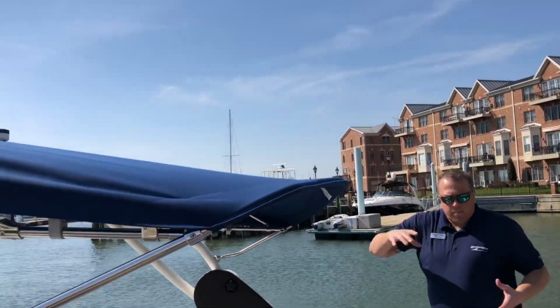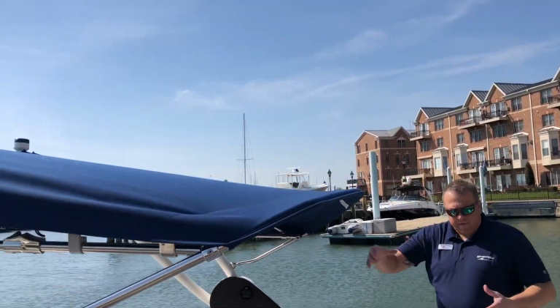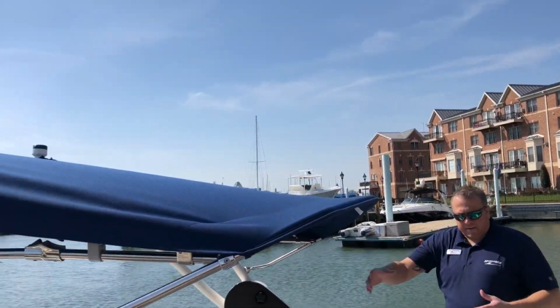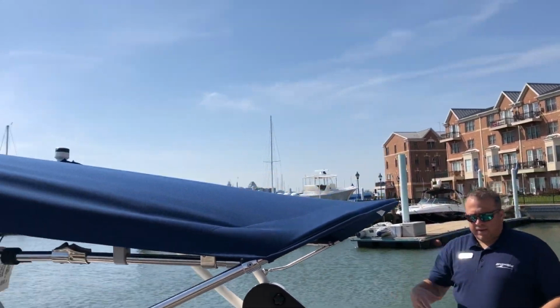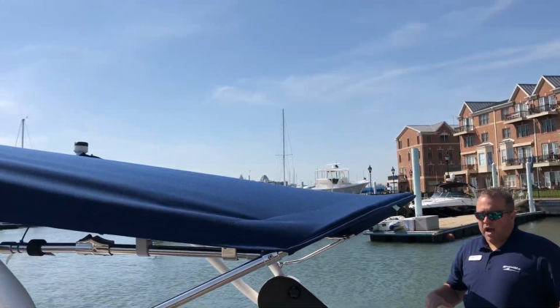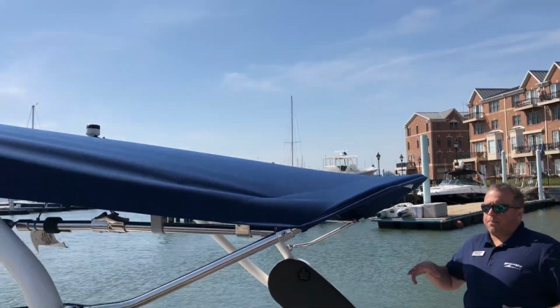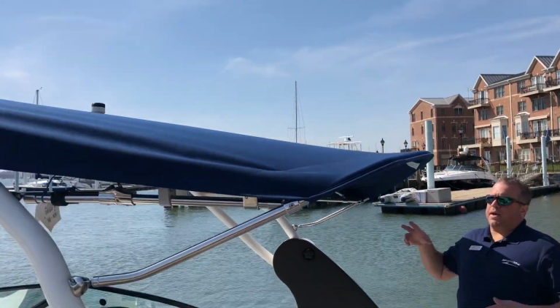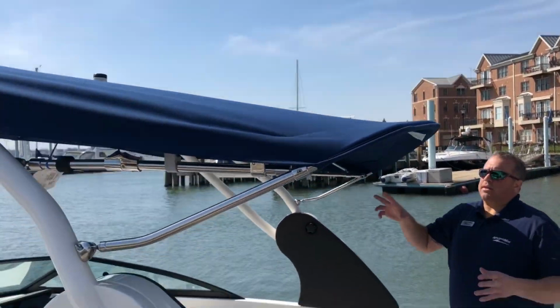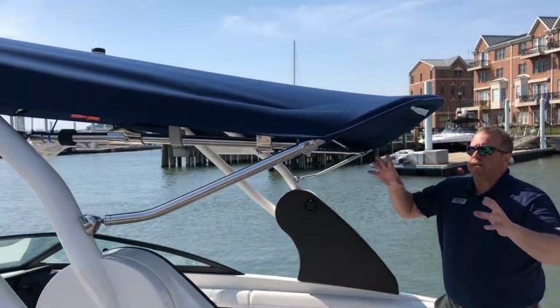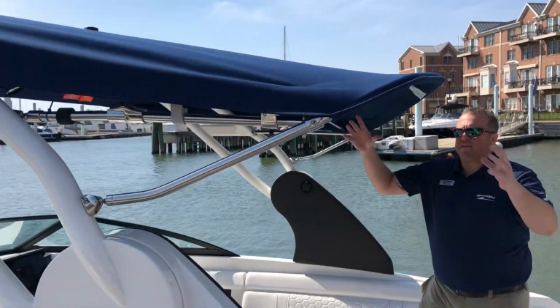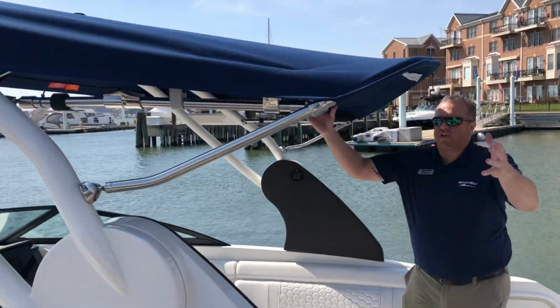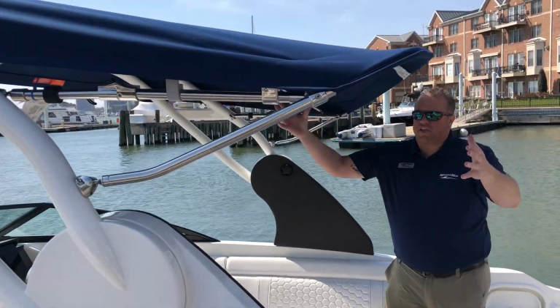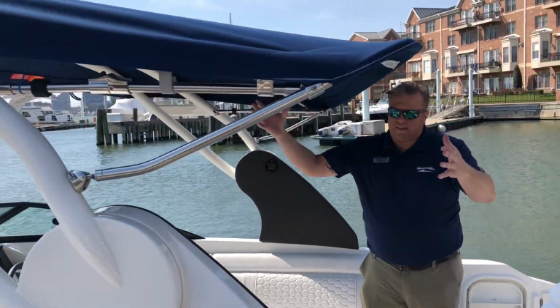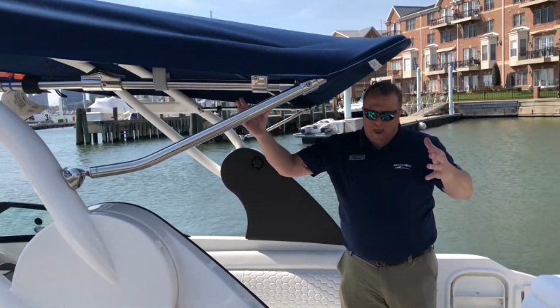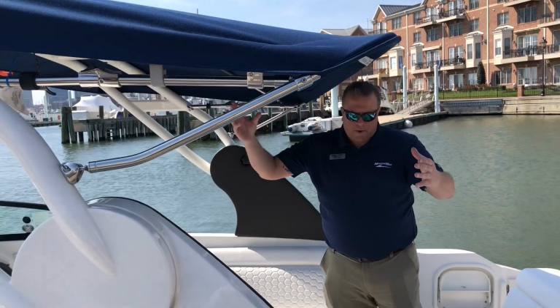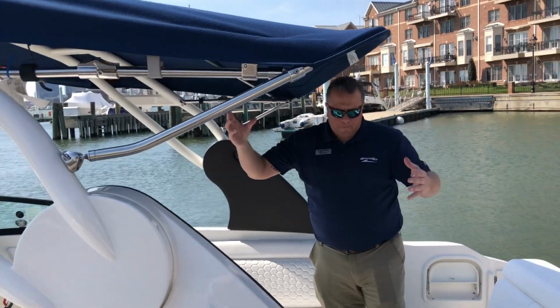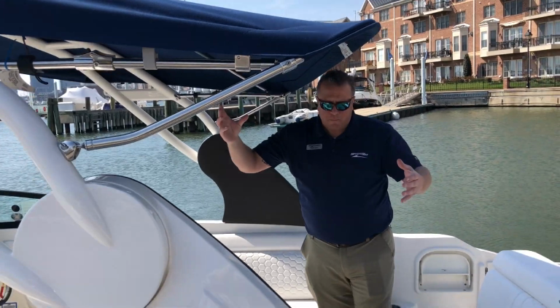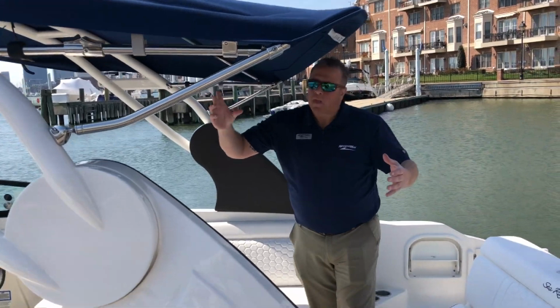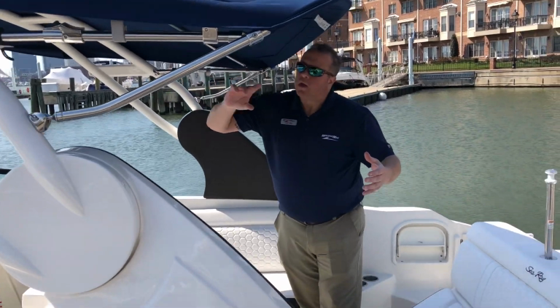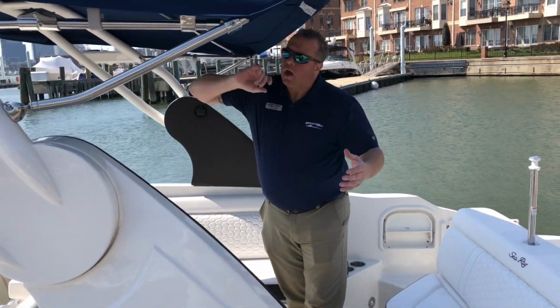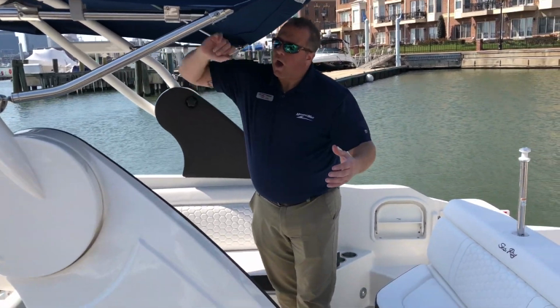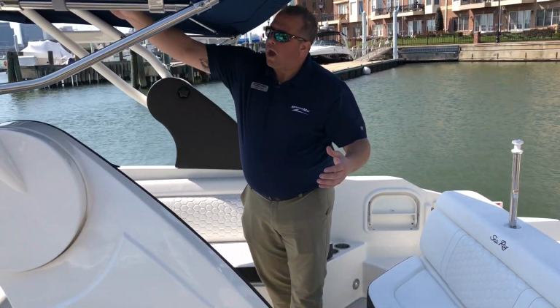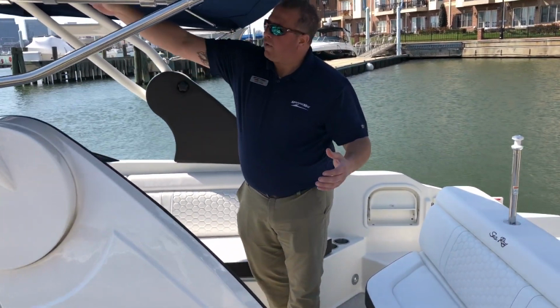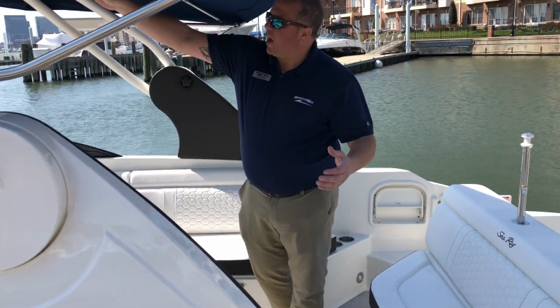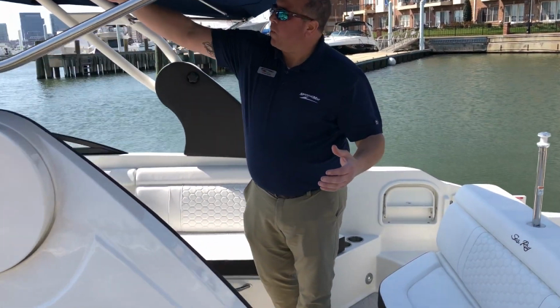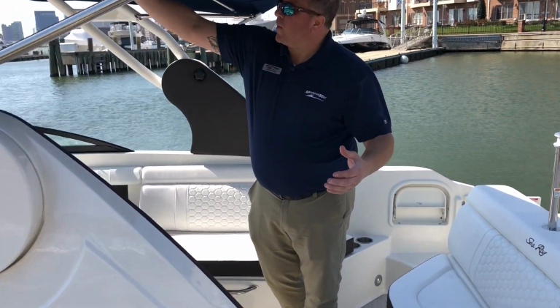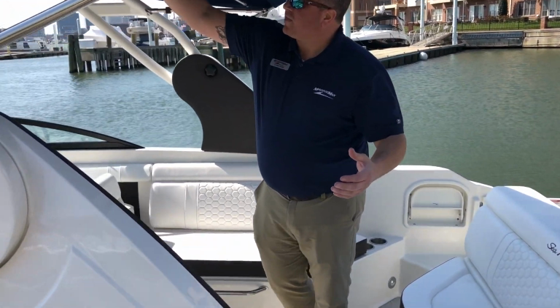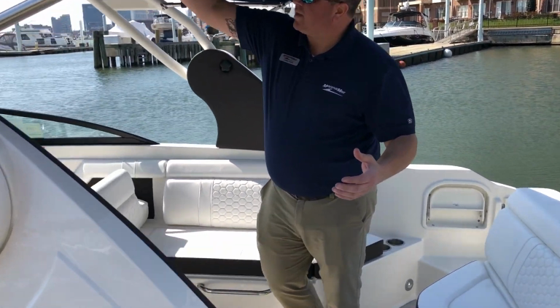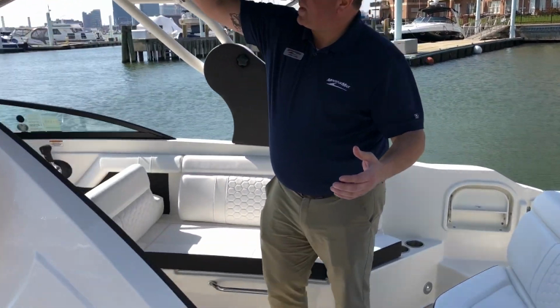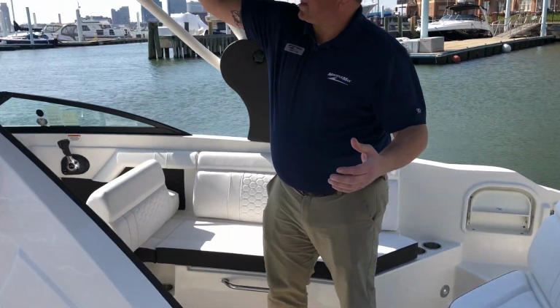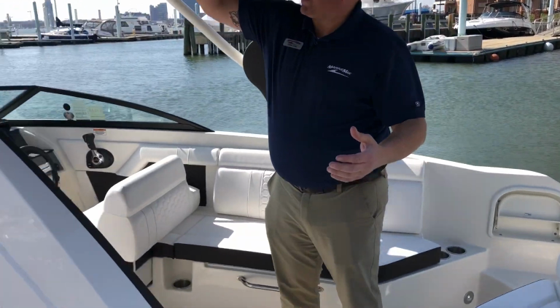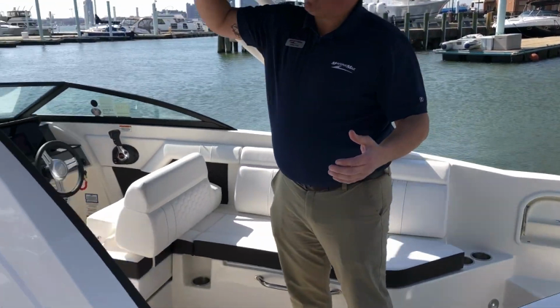Moving into the cockpit, this is your ski tower, available with this Bimini top.